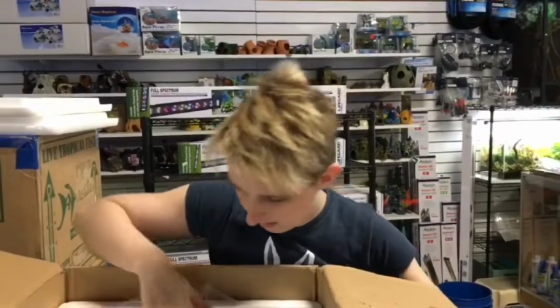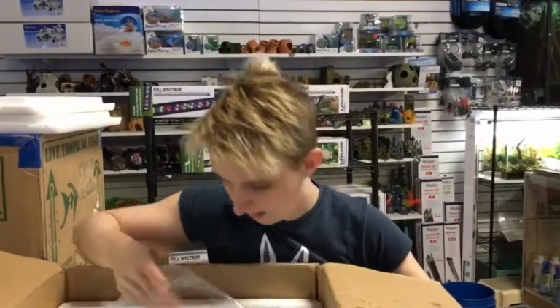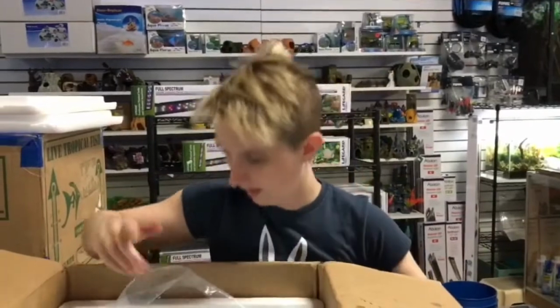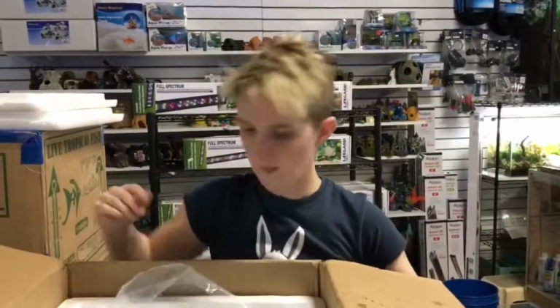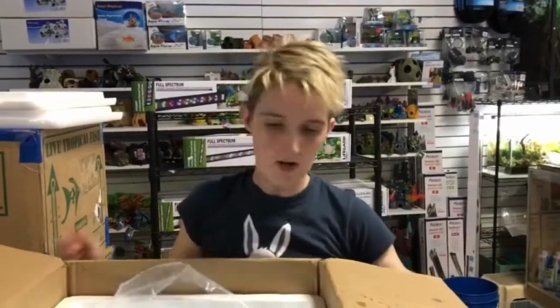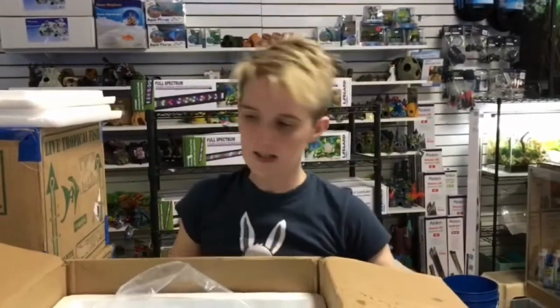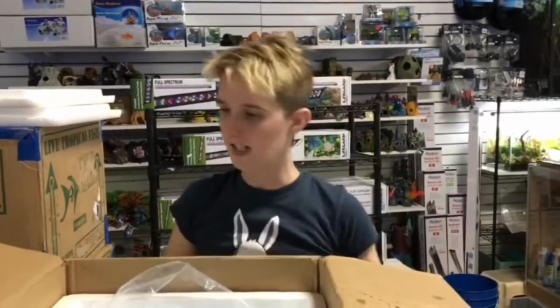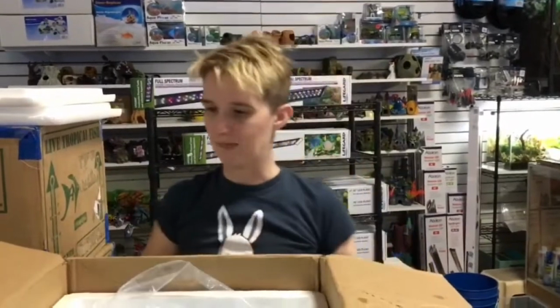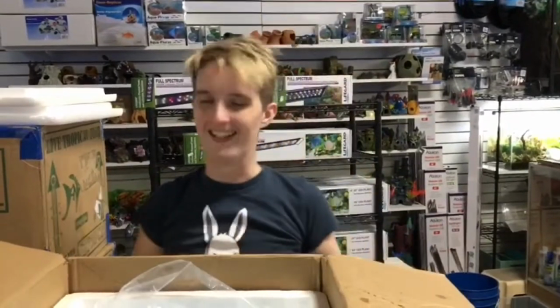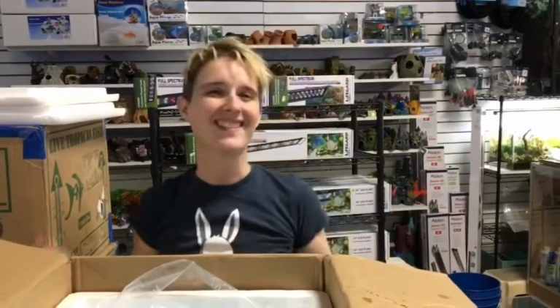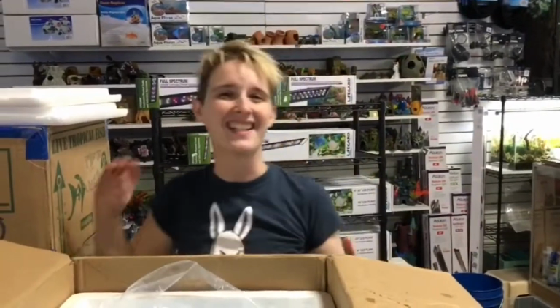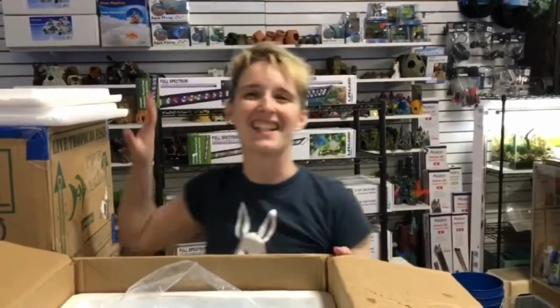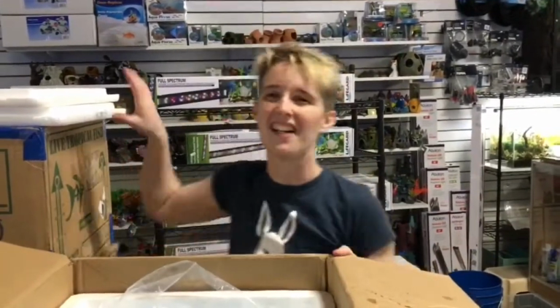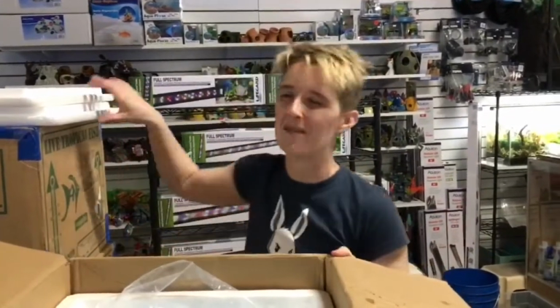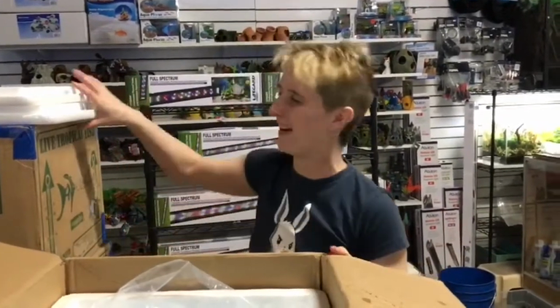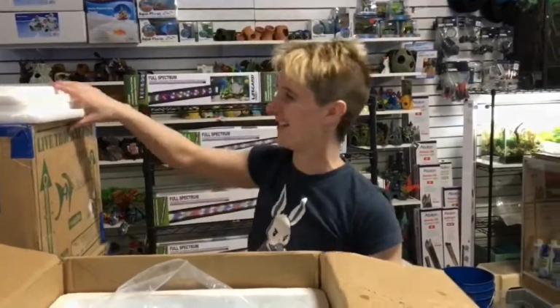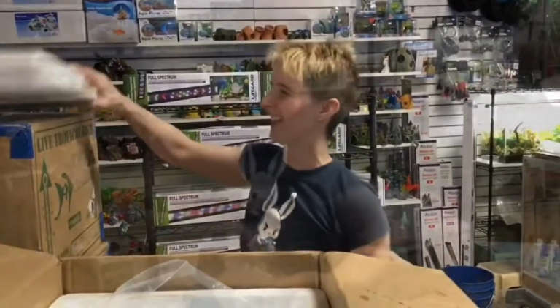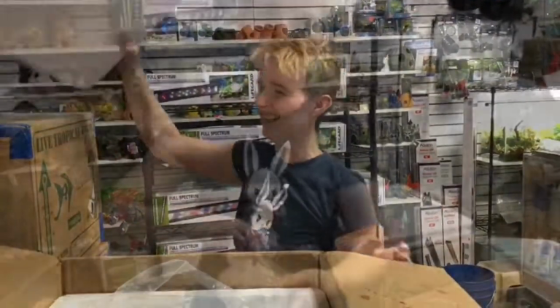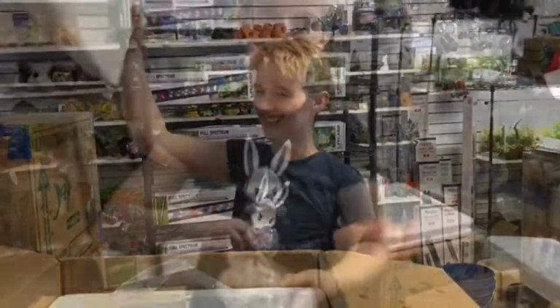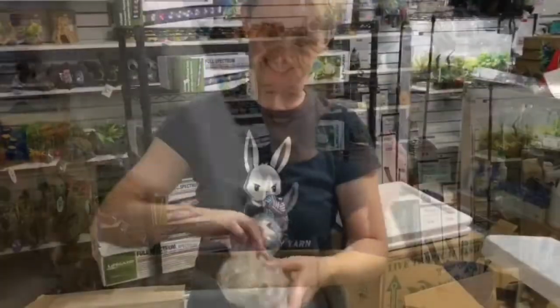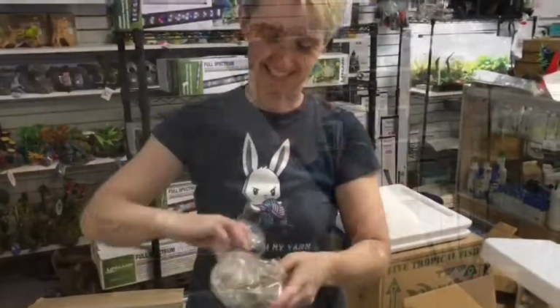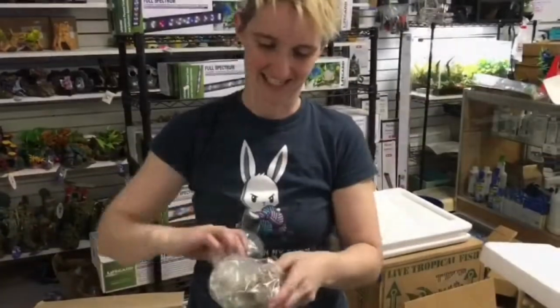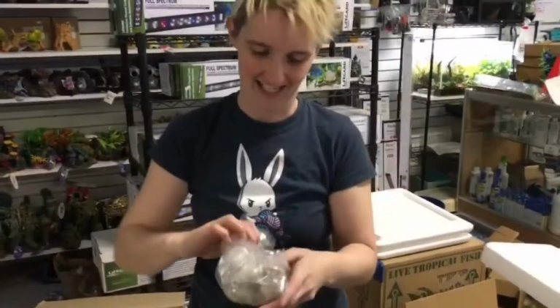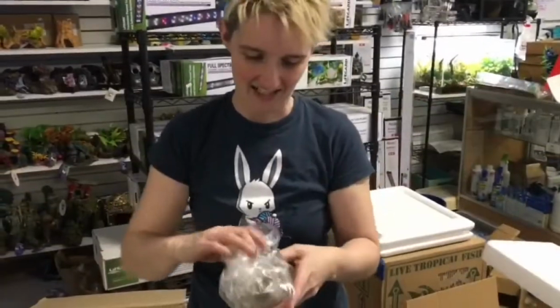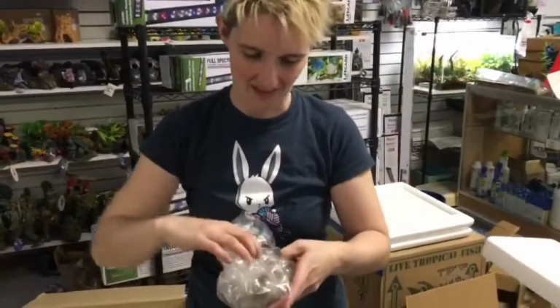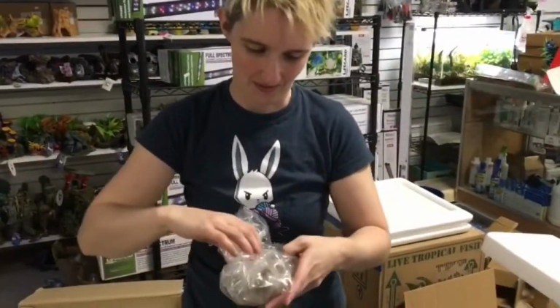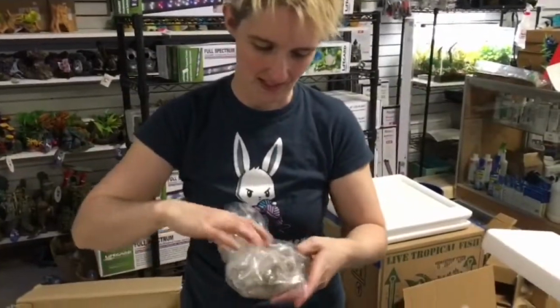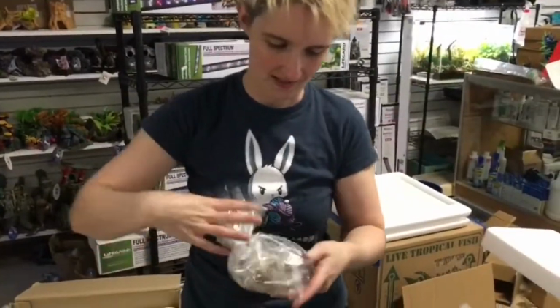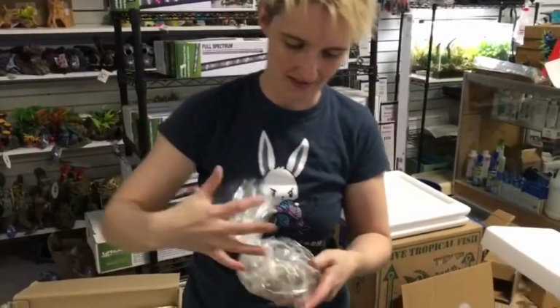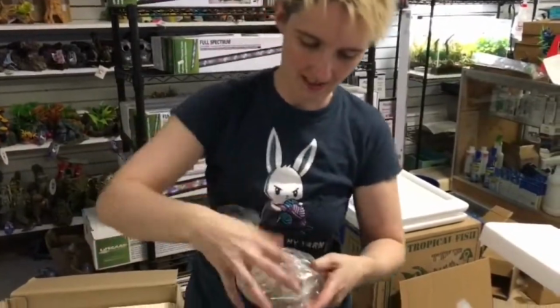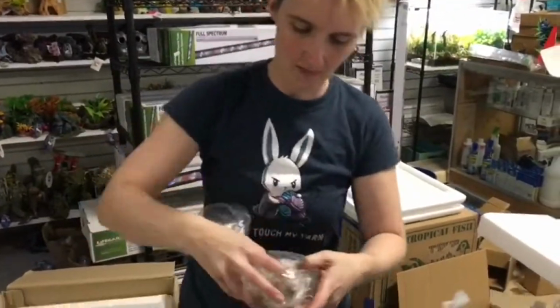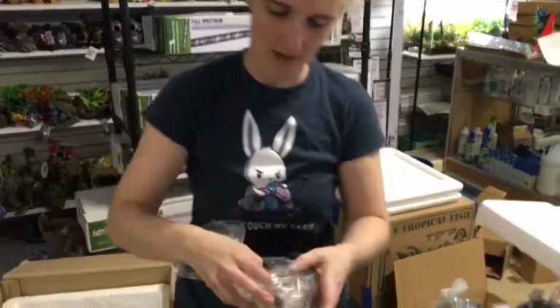And my box is empty. Let's get another box in. Alright, so we got a second one.